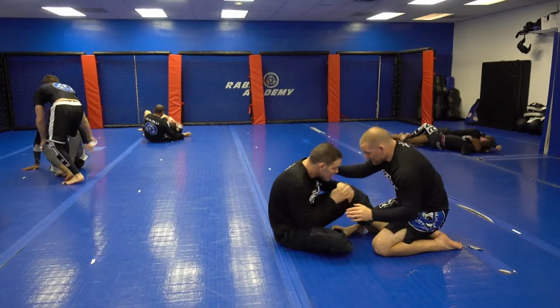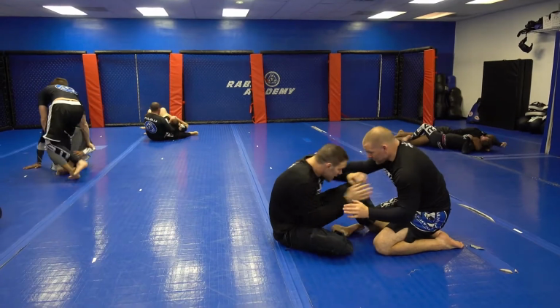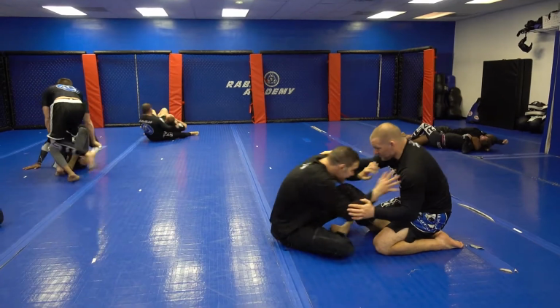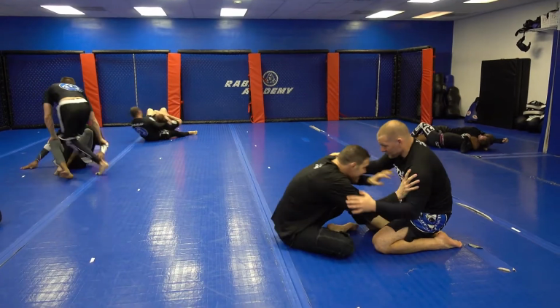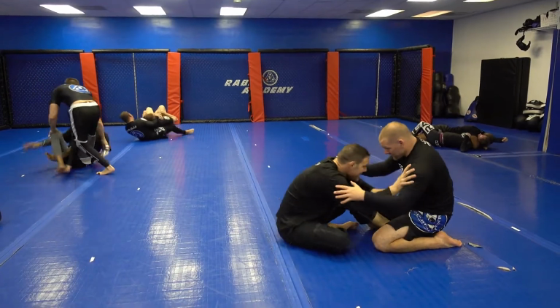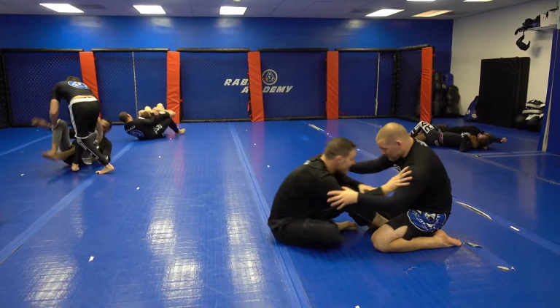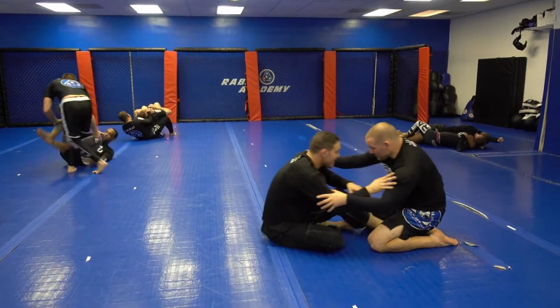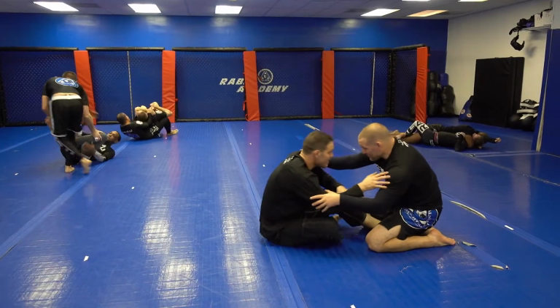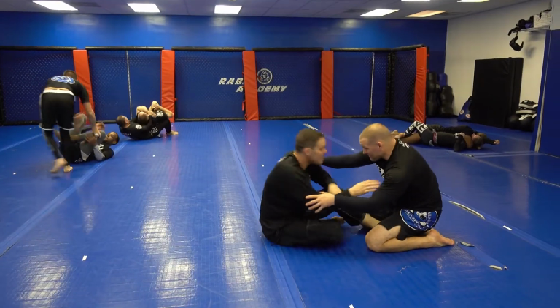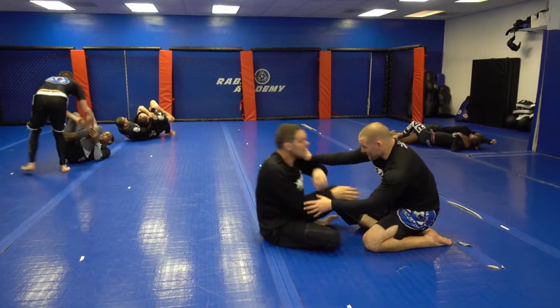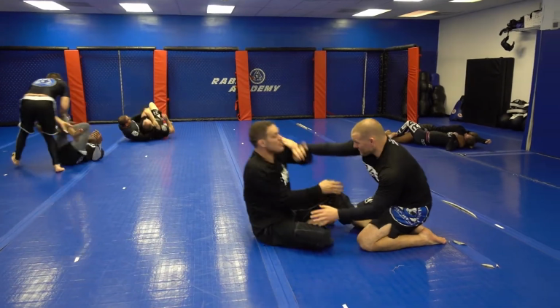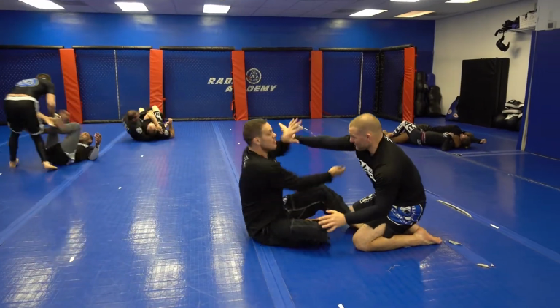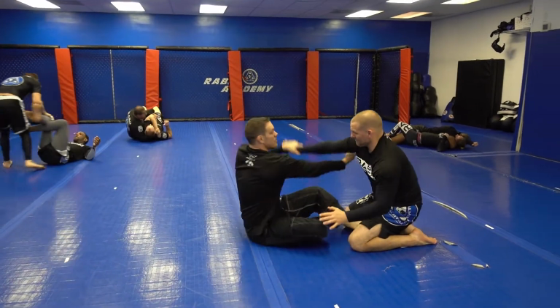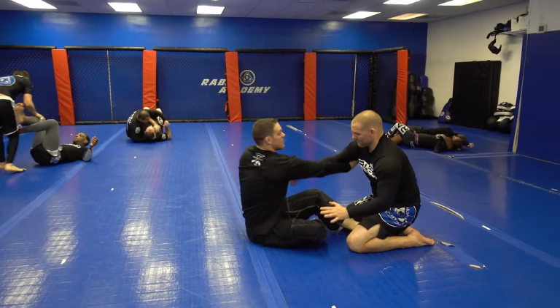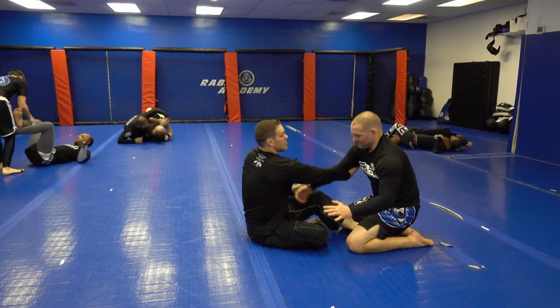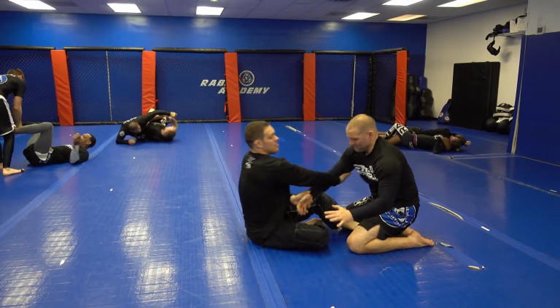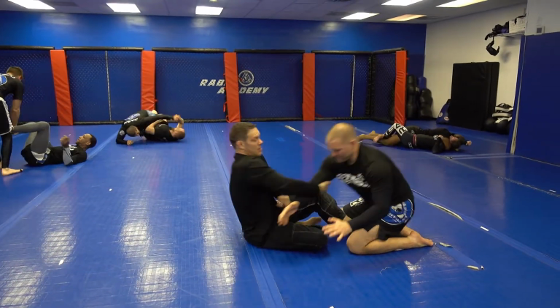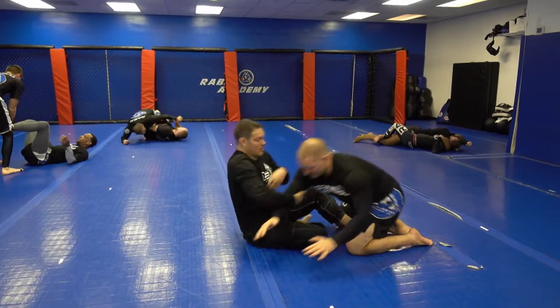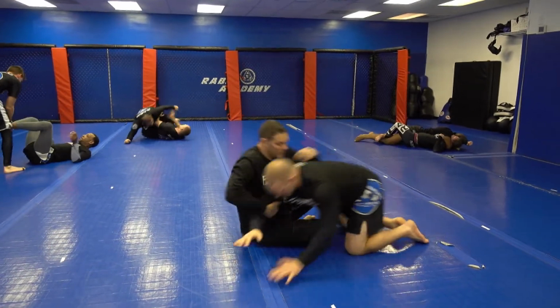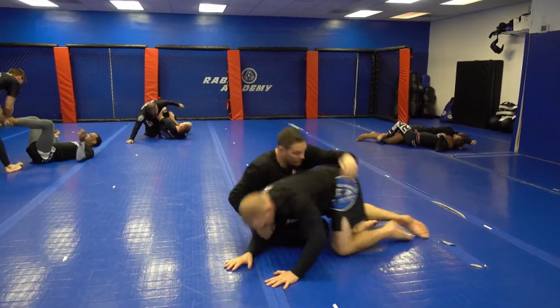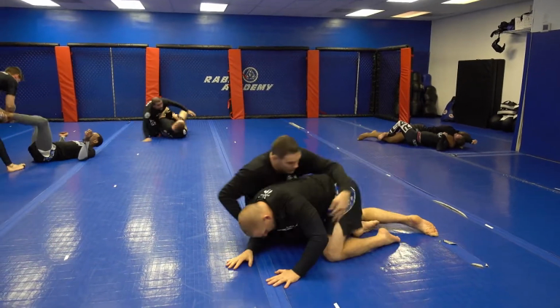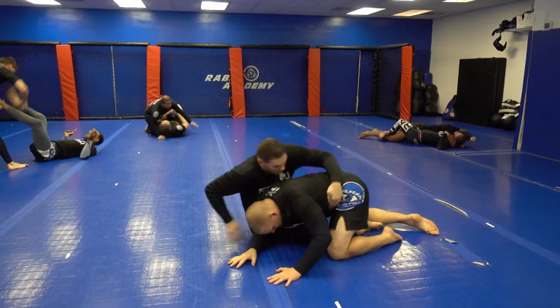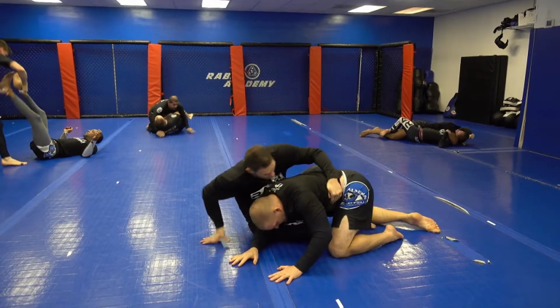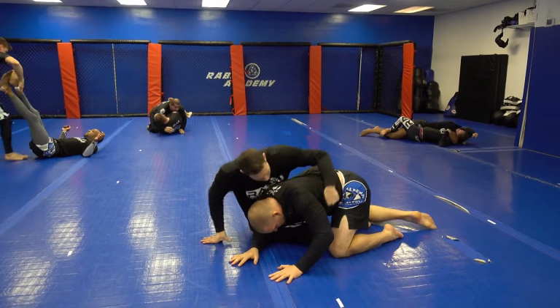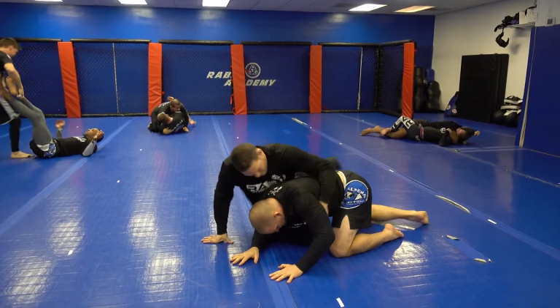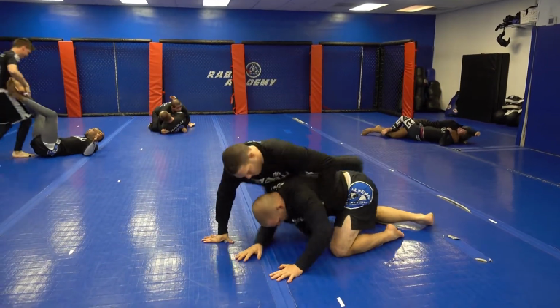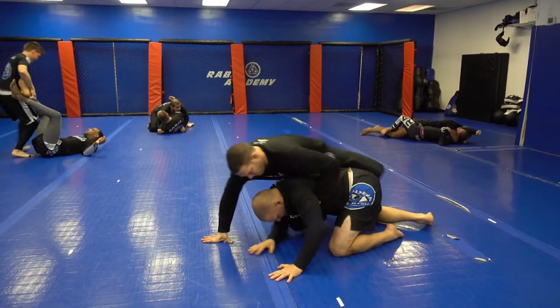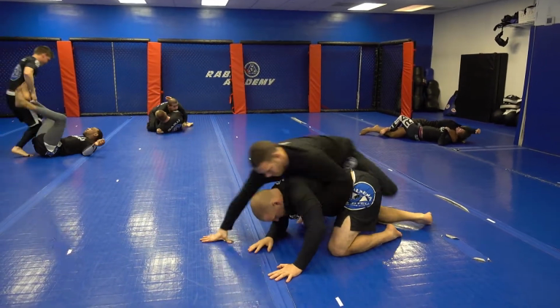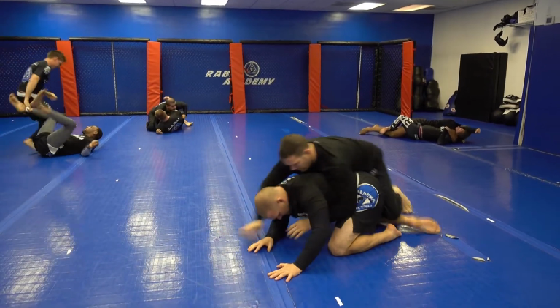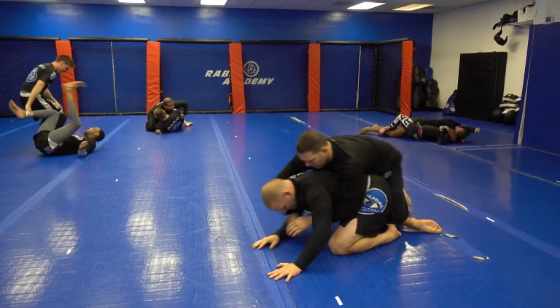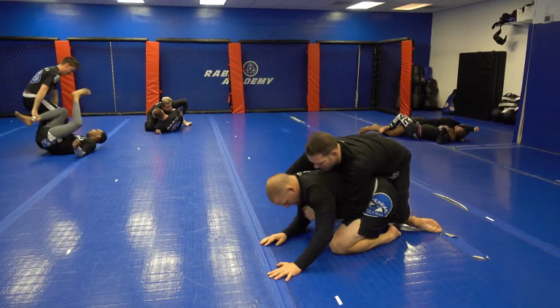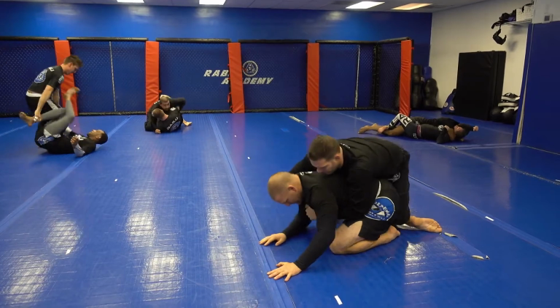My opponent pushes into me, so I do a standard entry into the arm drag, again working my way to the back.